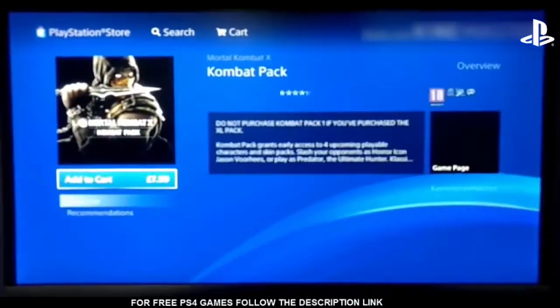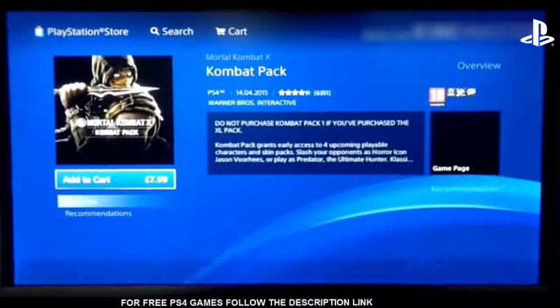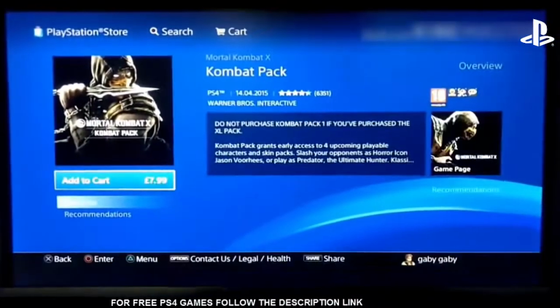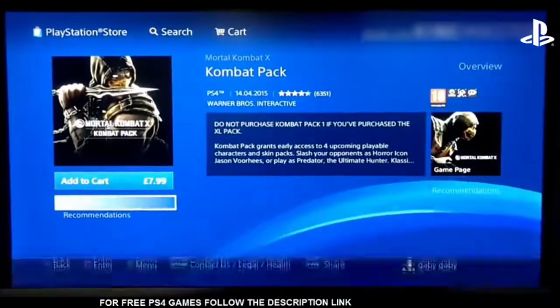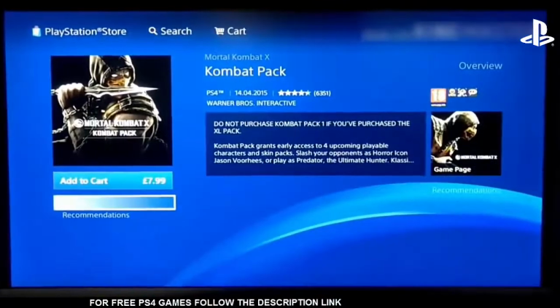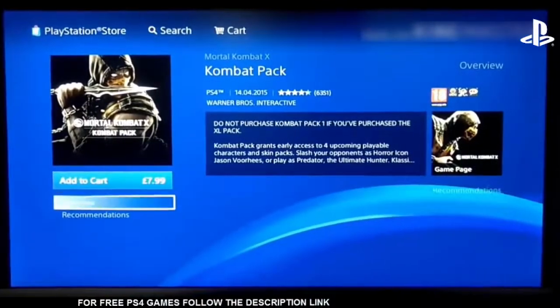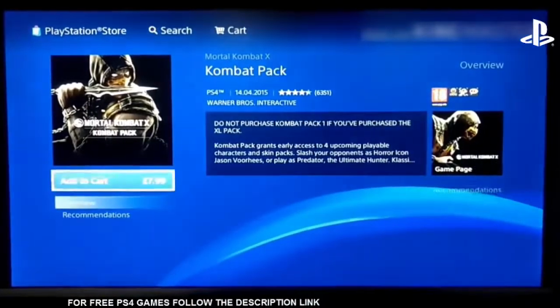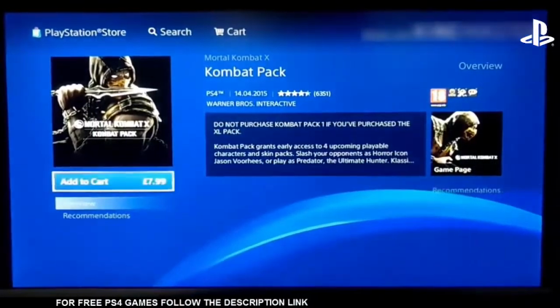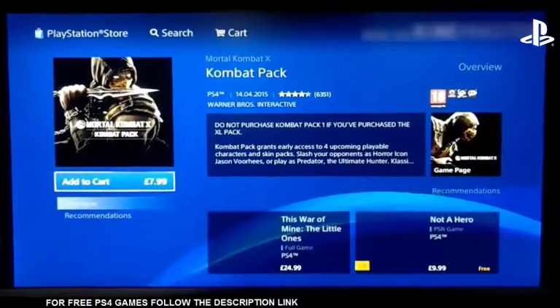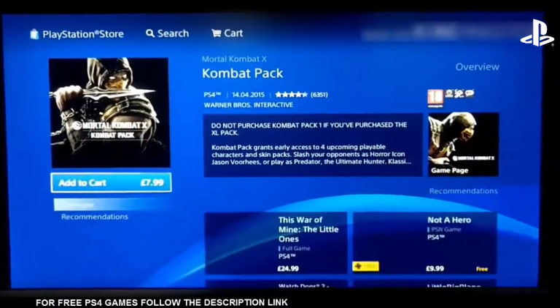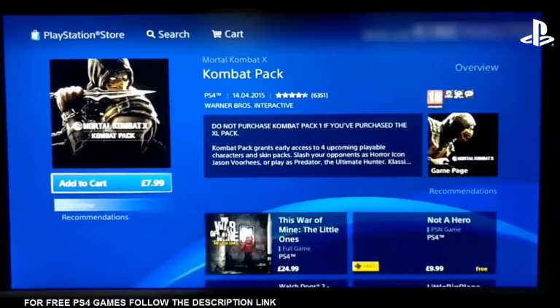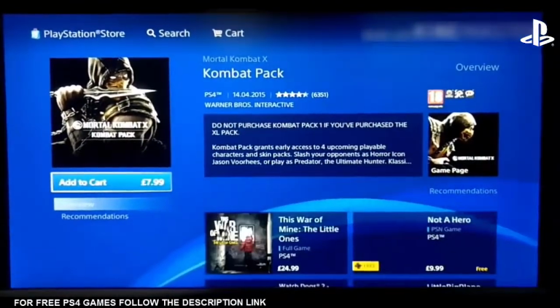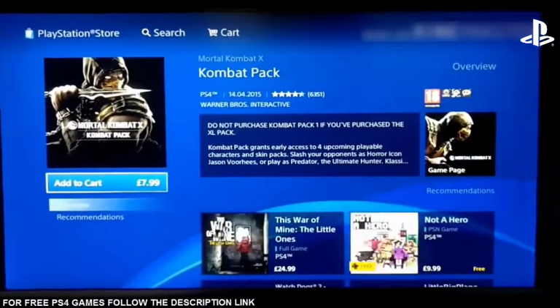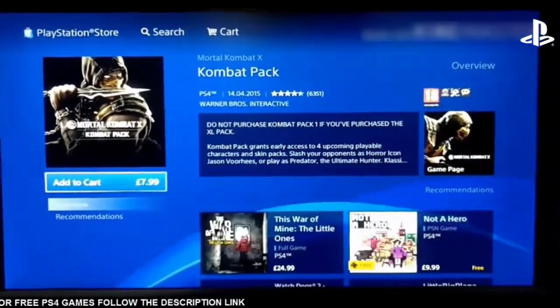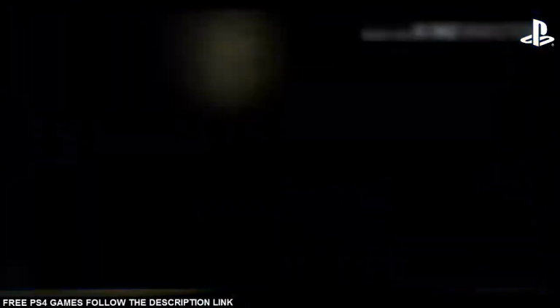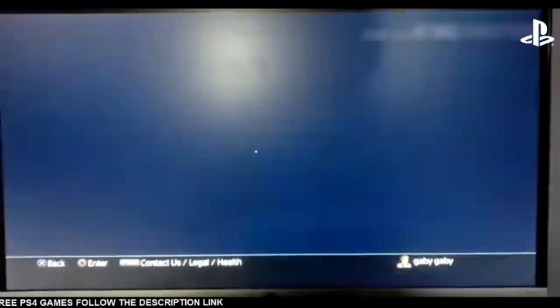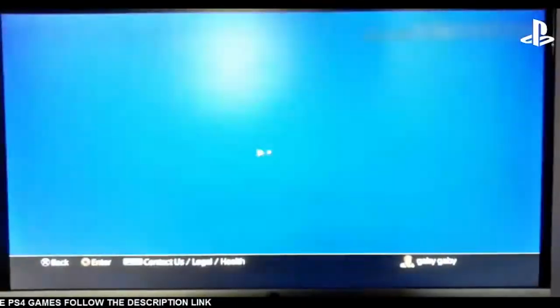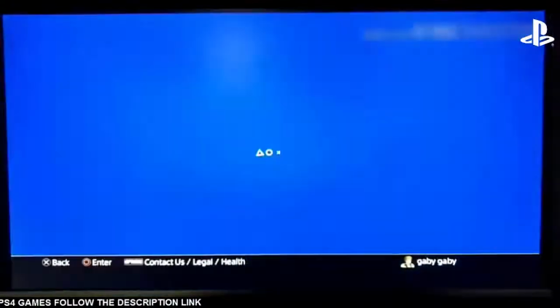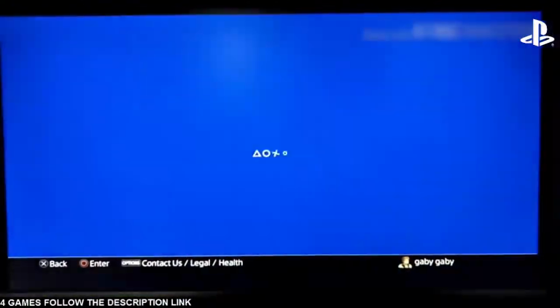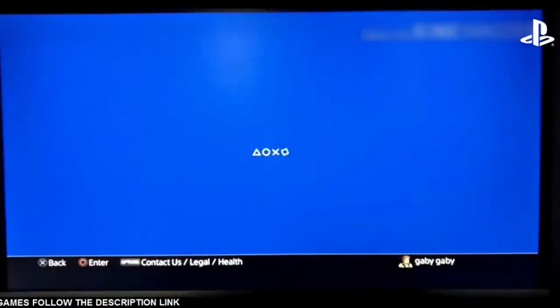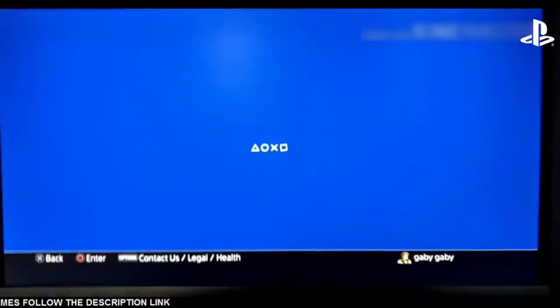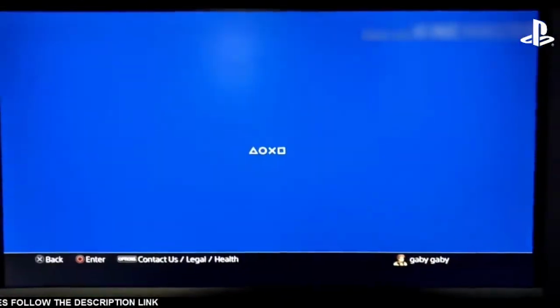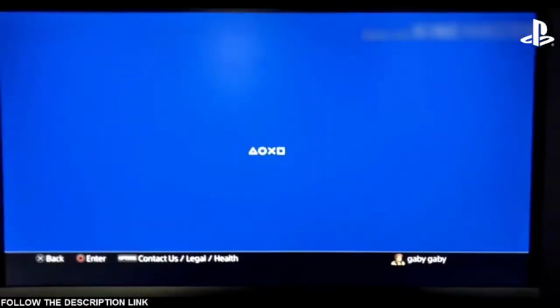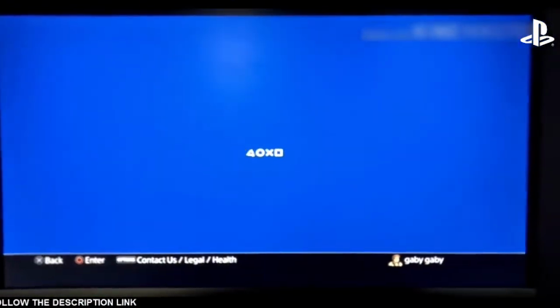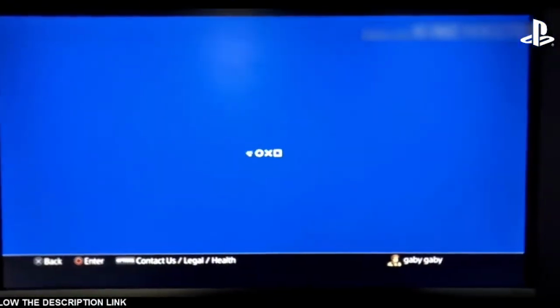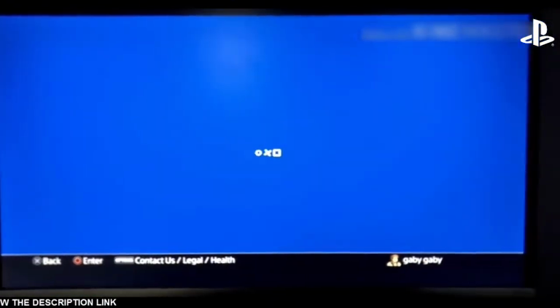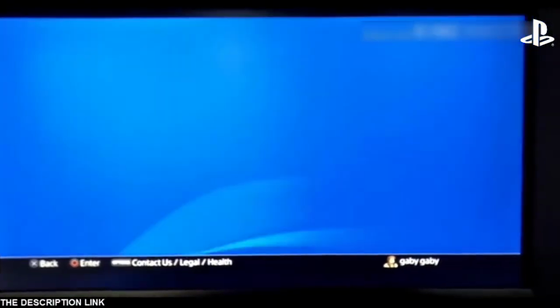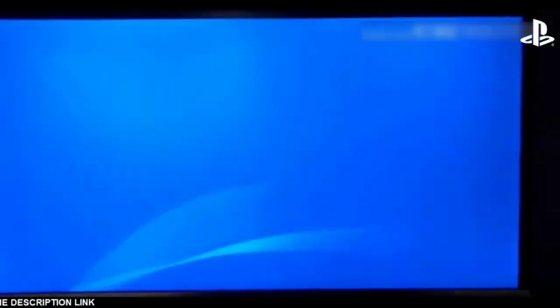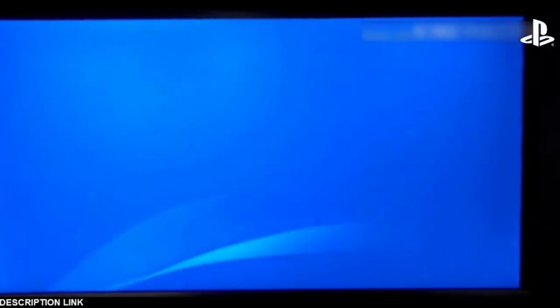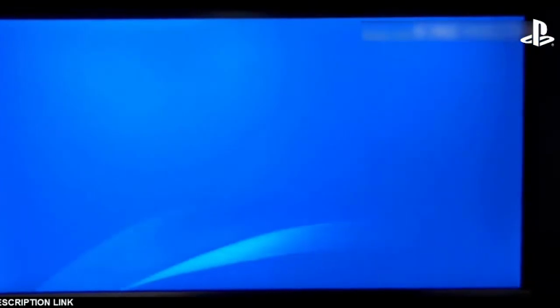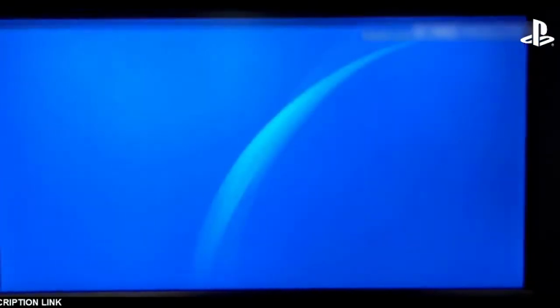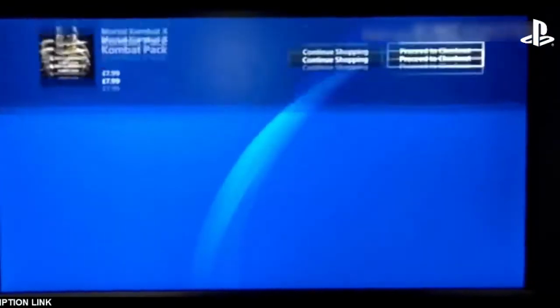Just click on it, and then you just wanna add this to the cart. You also wanna make sure that there's nothing in your cart already — if there's something, you just have to remove it.